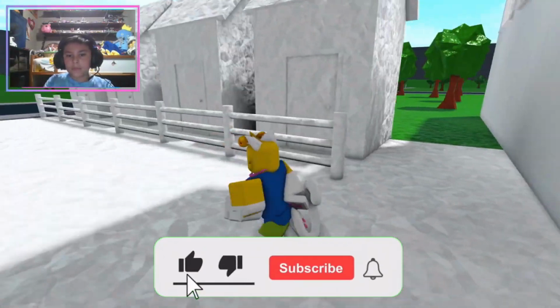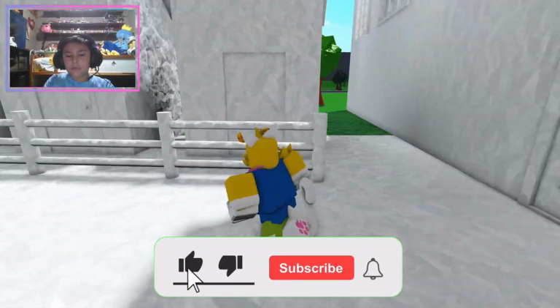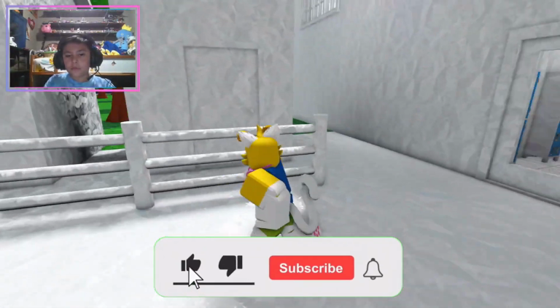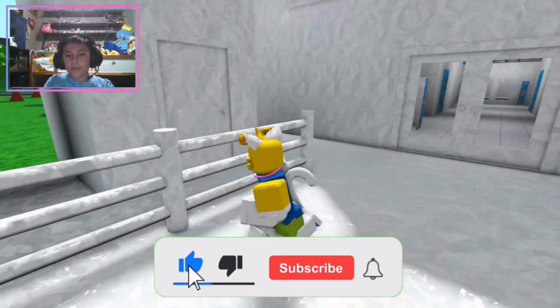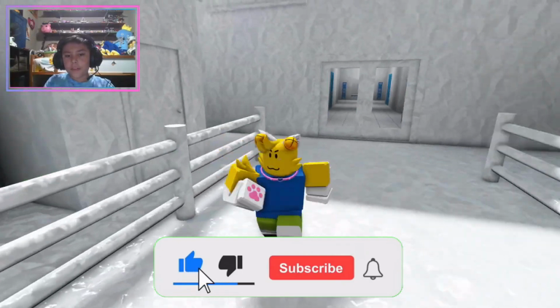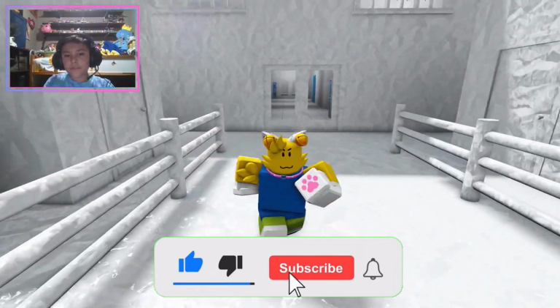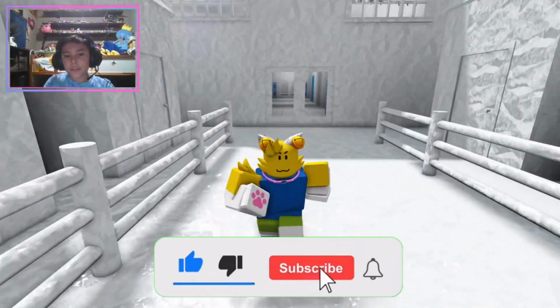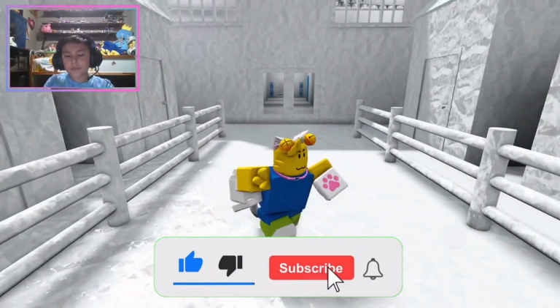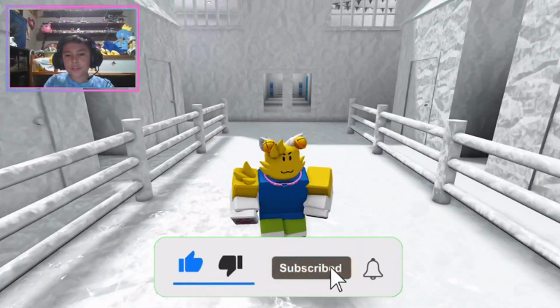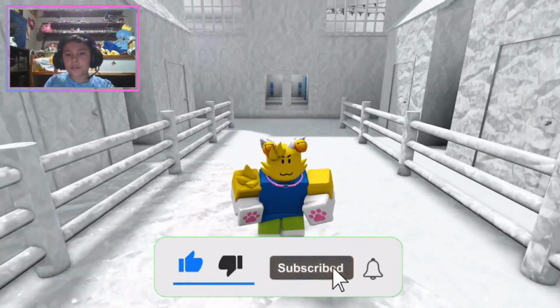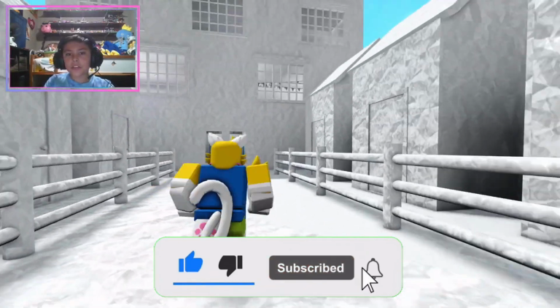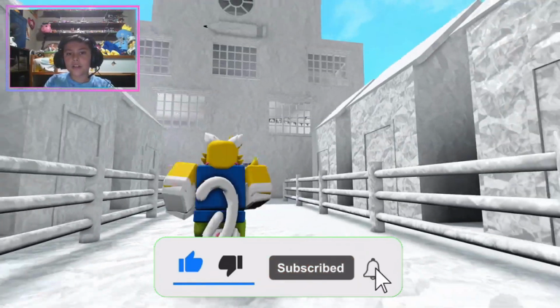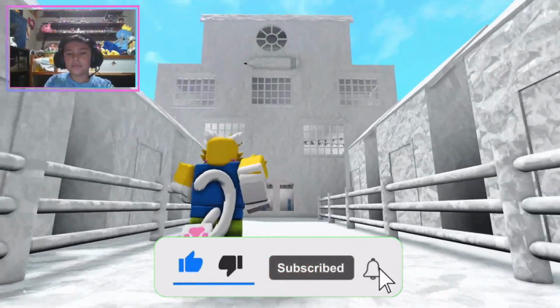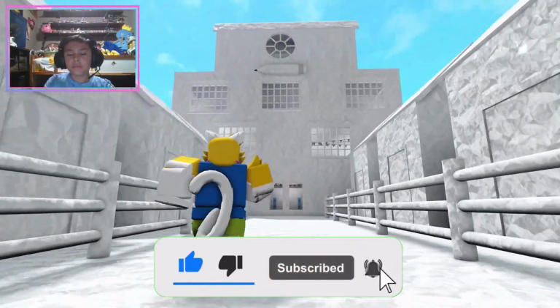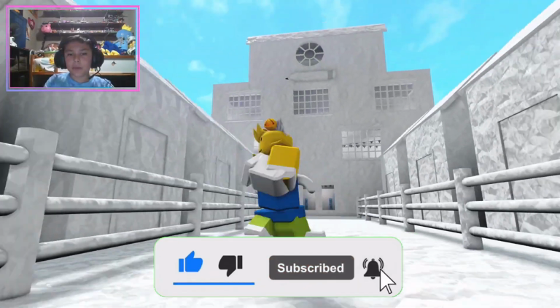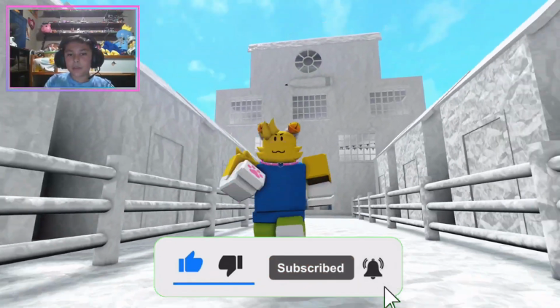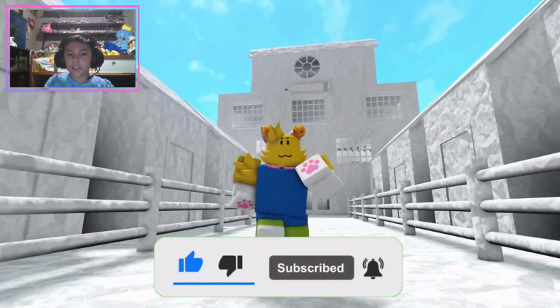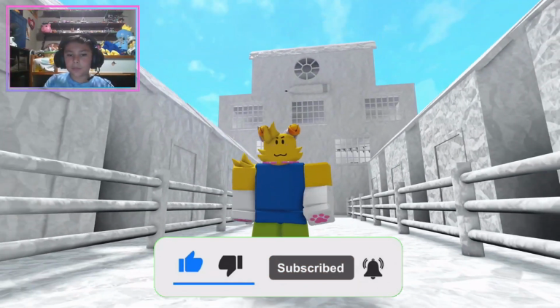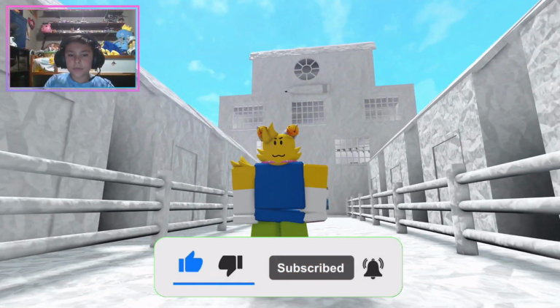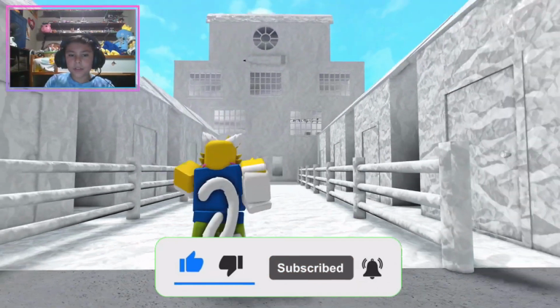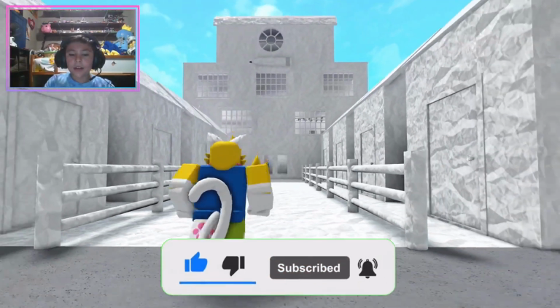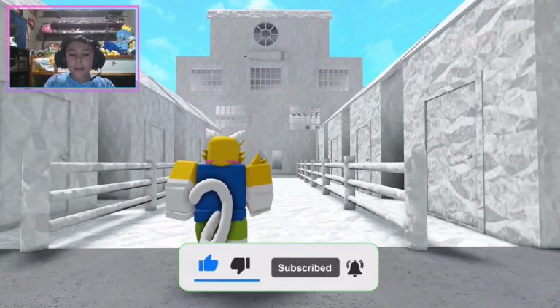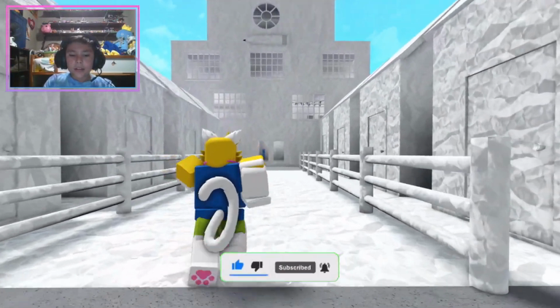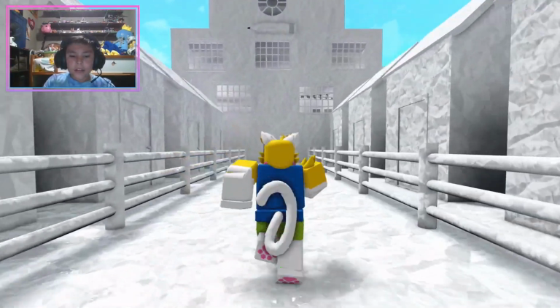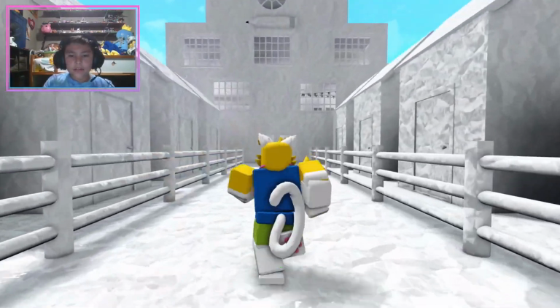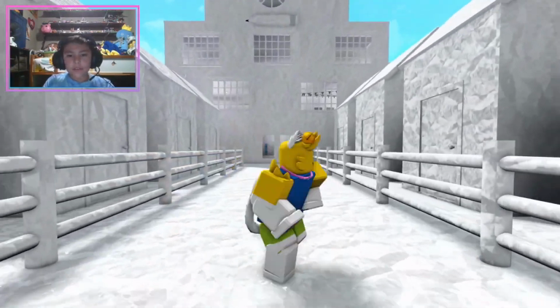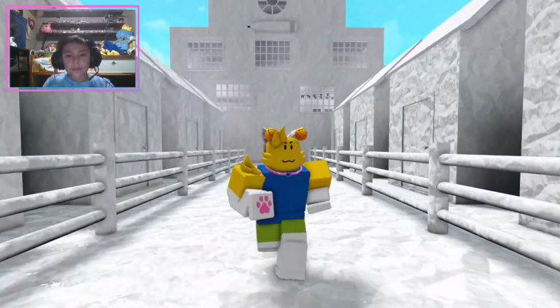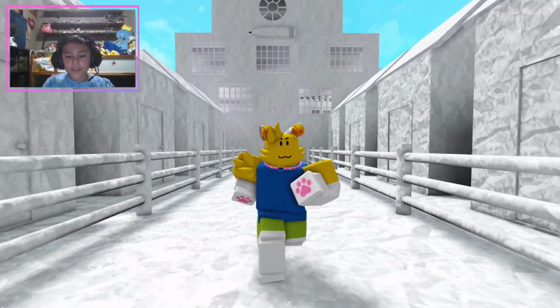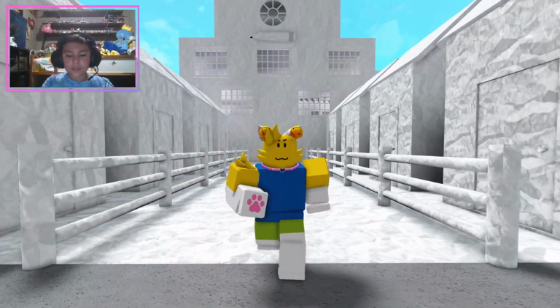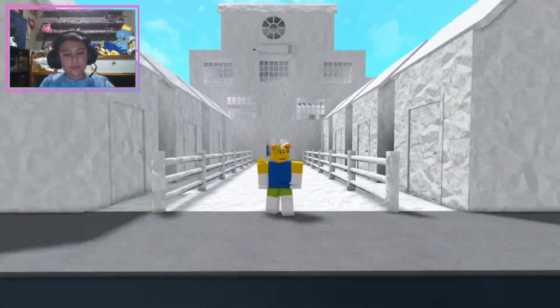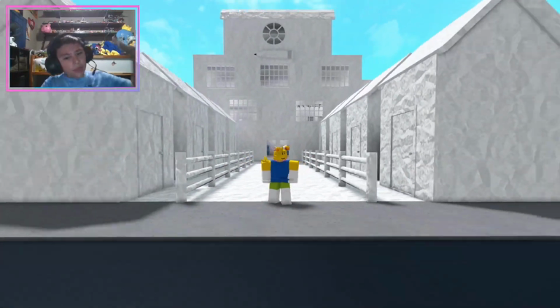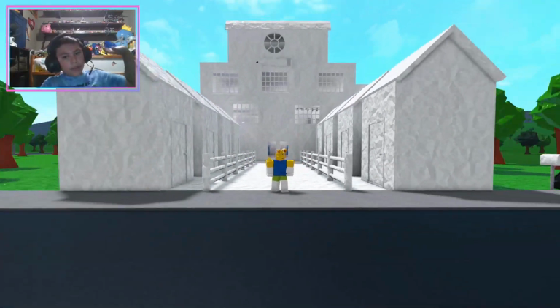That was my building in Bloxburg. Thanks guys, and bye bye!